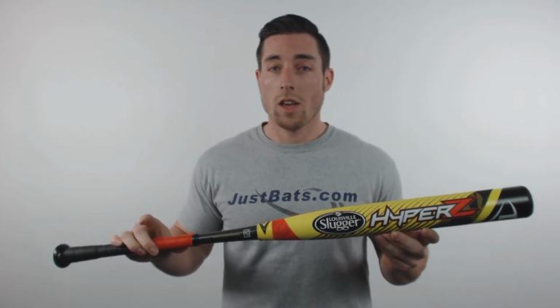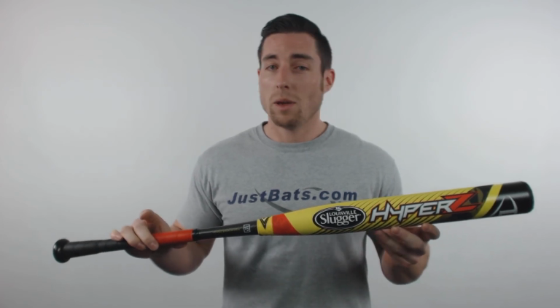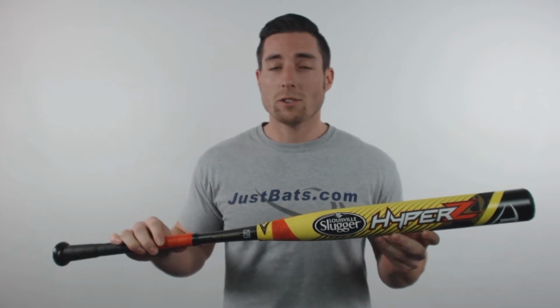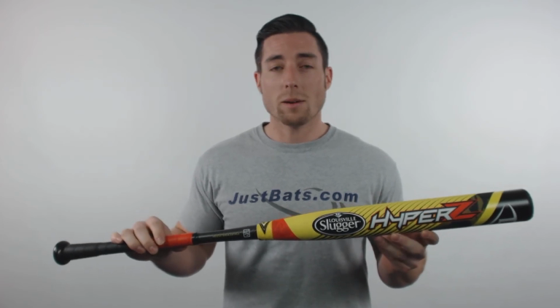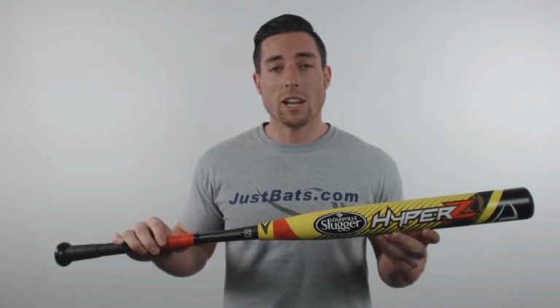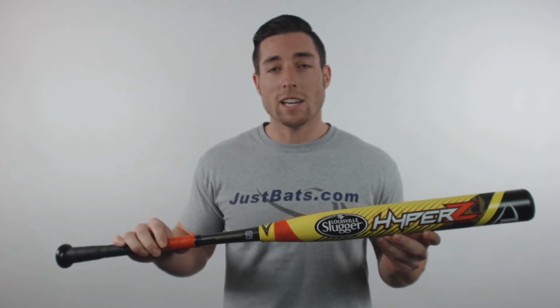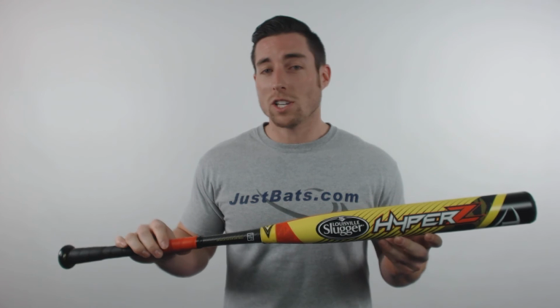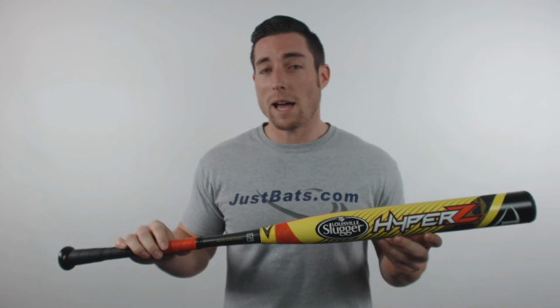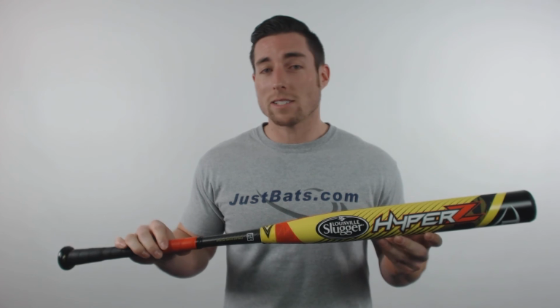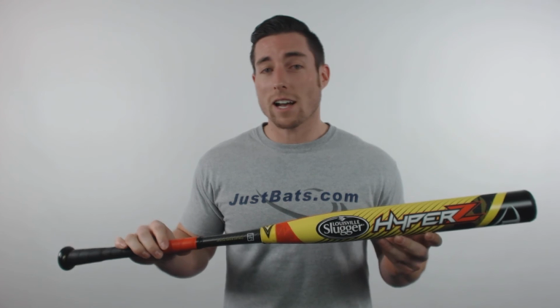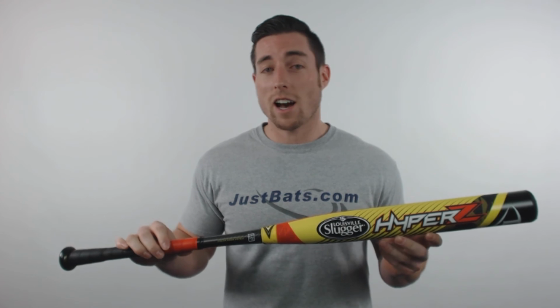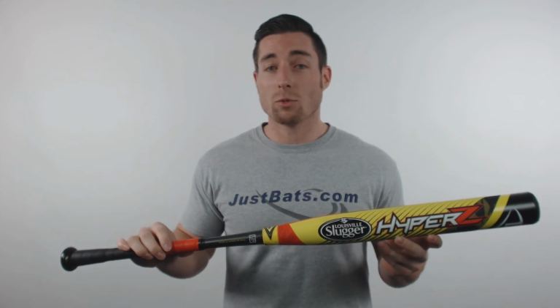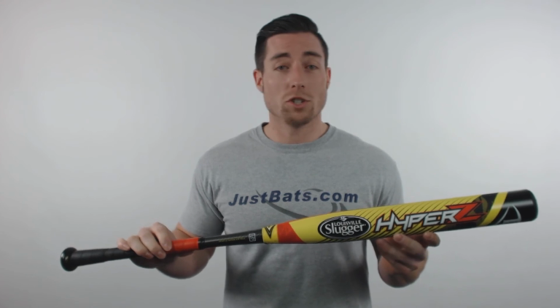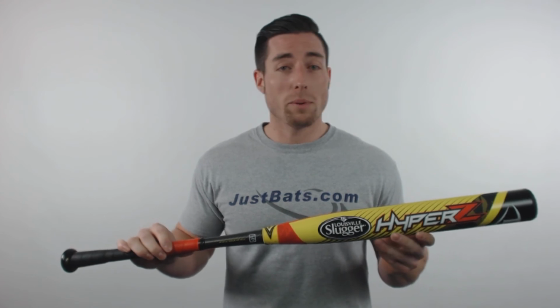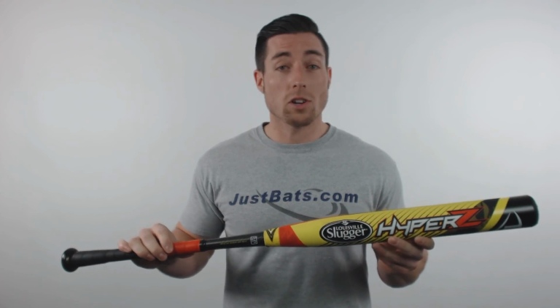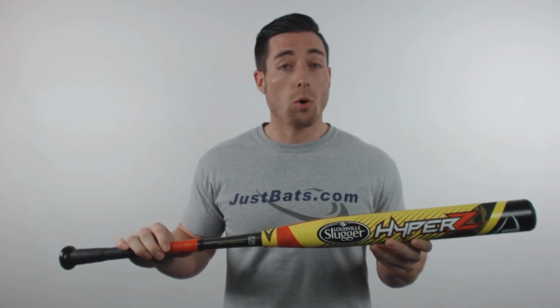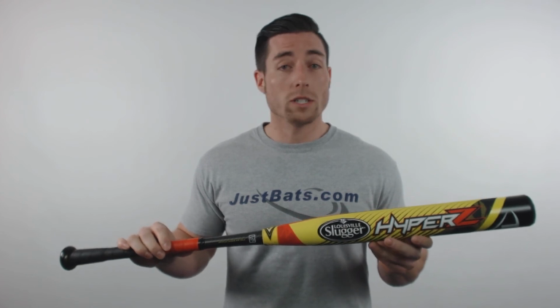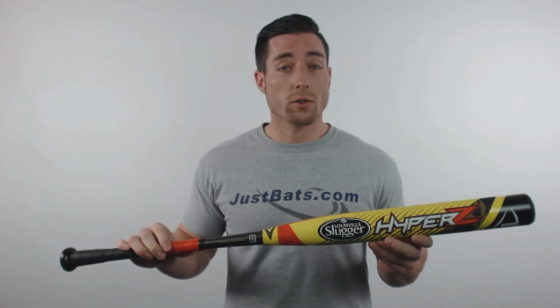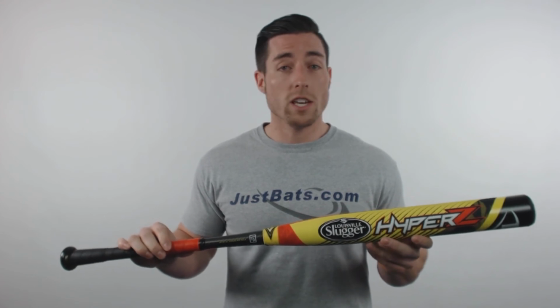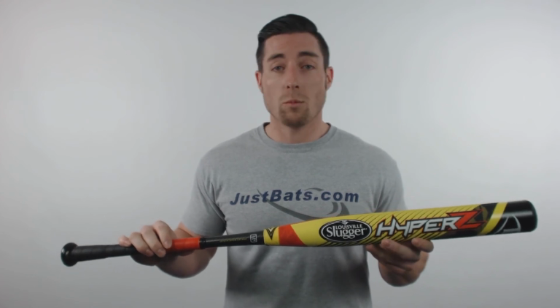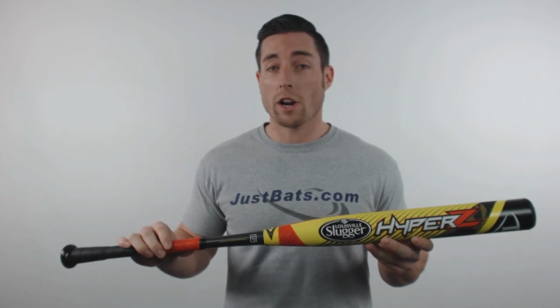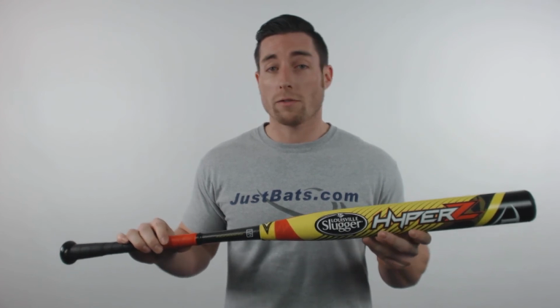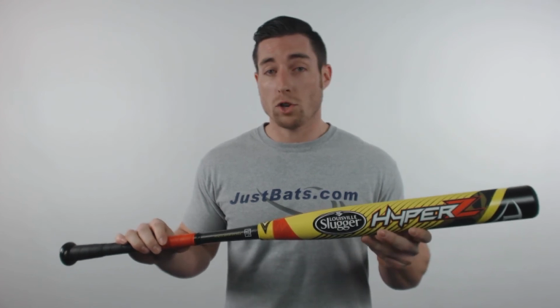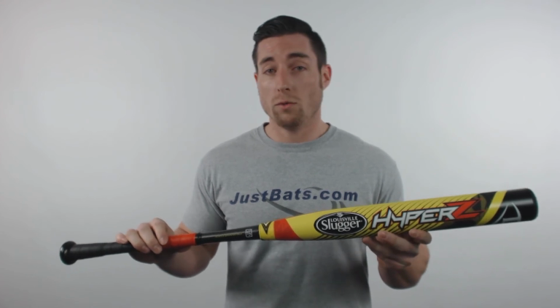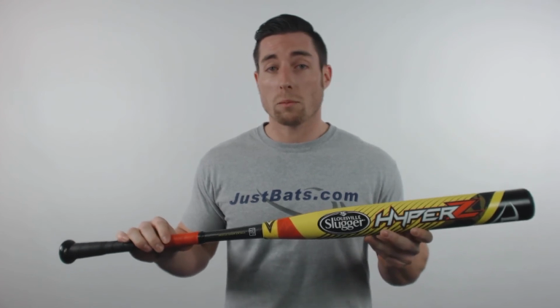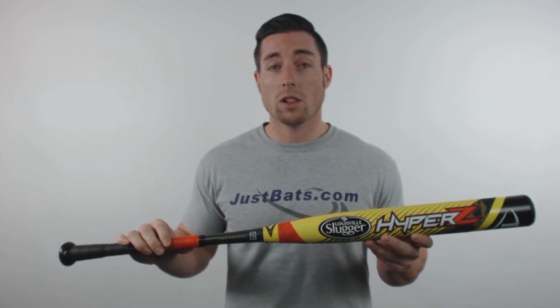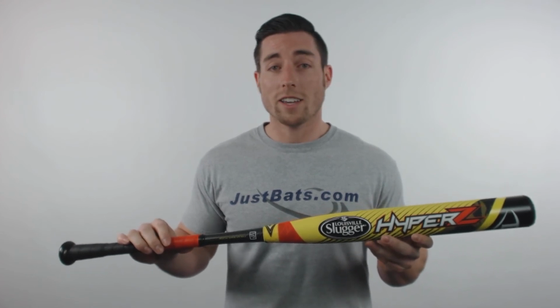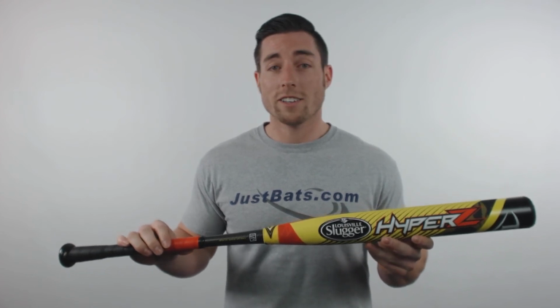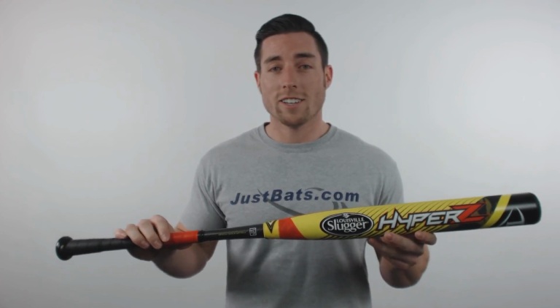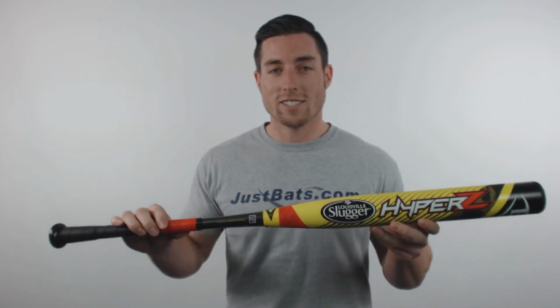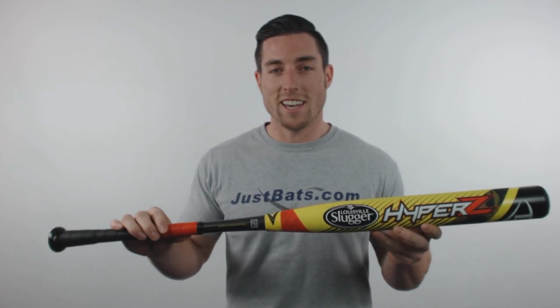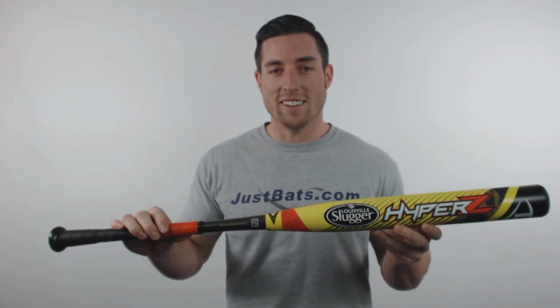Pick yours up today at JustBats.com where the shipping is always free, and we're here for you from click to hit.